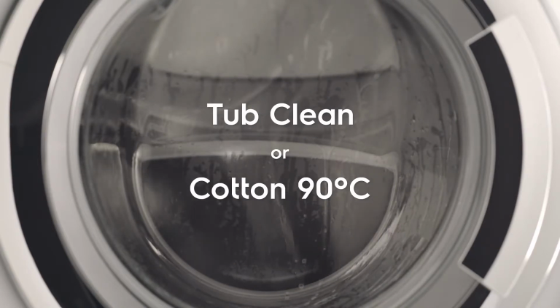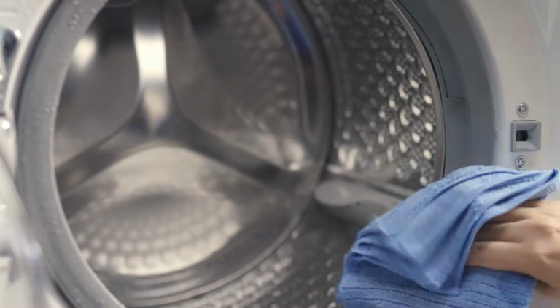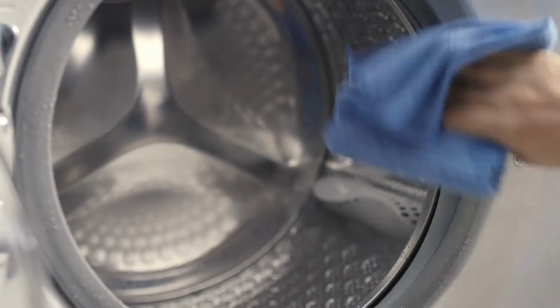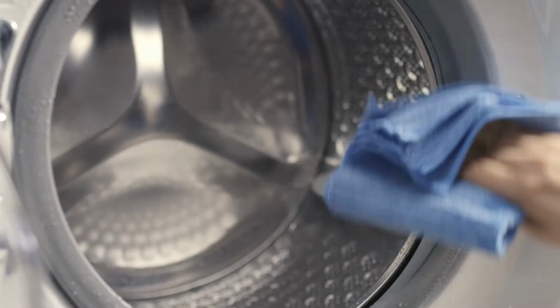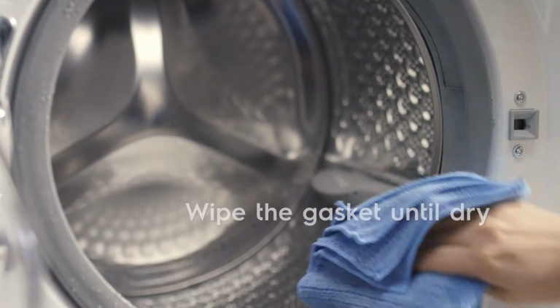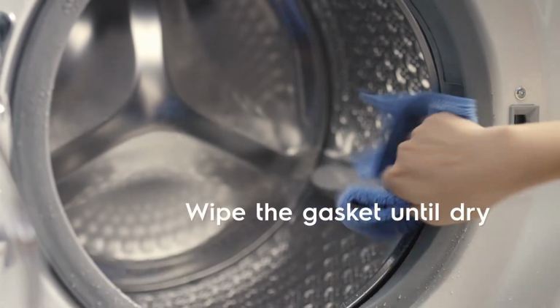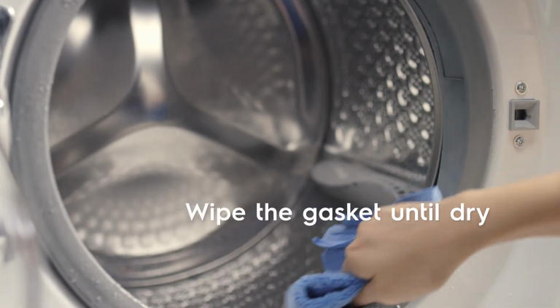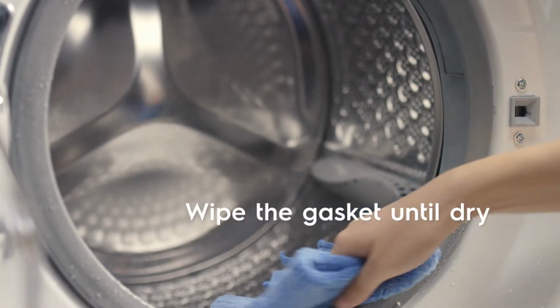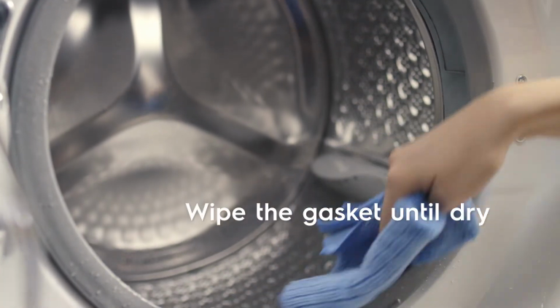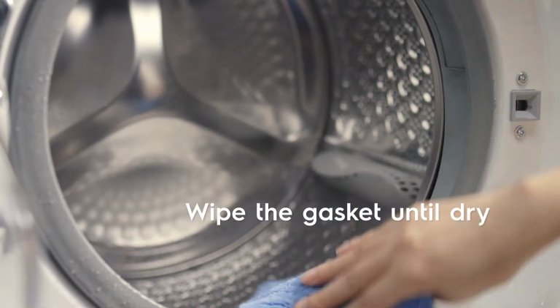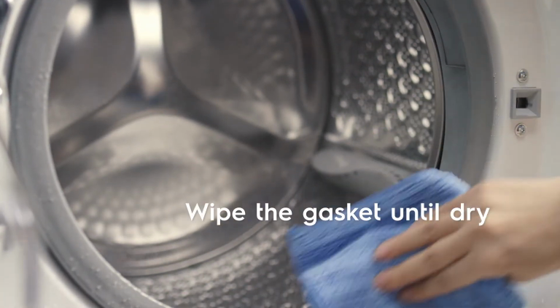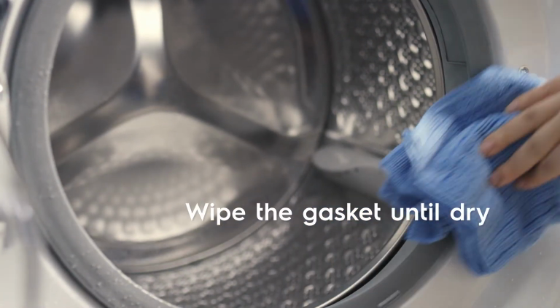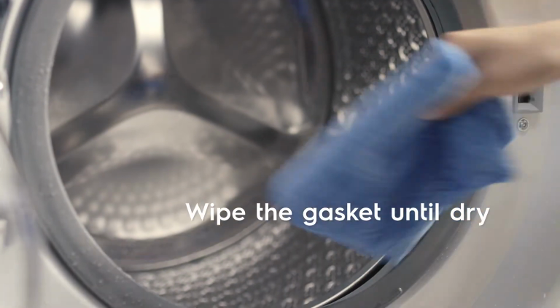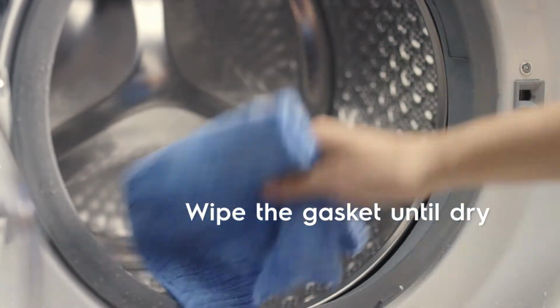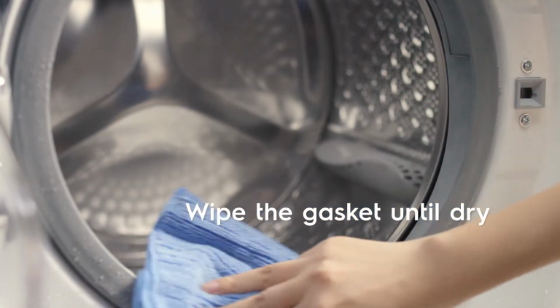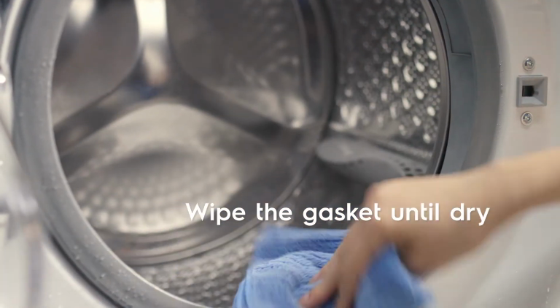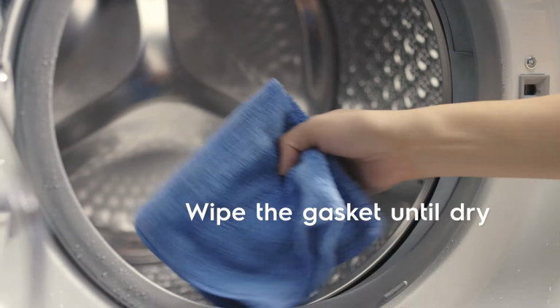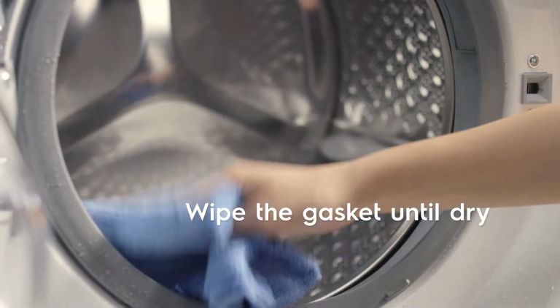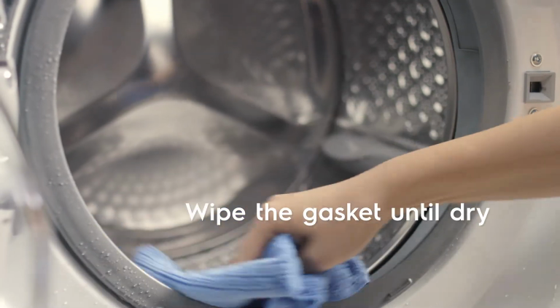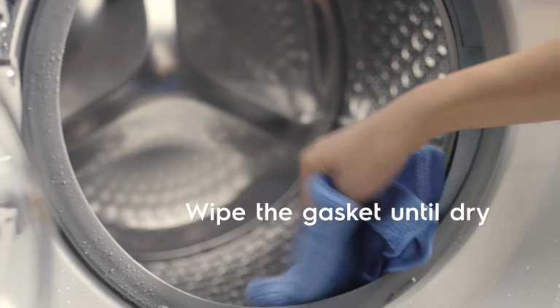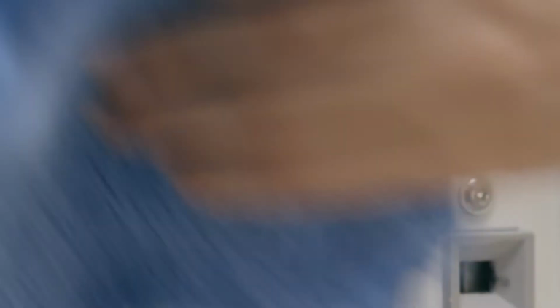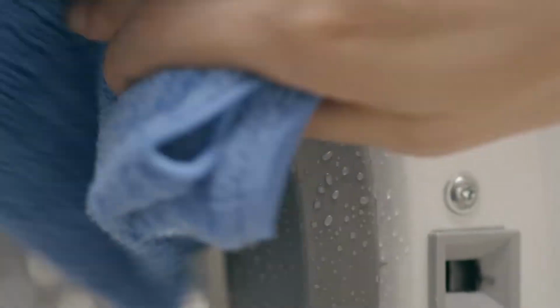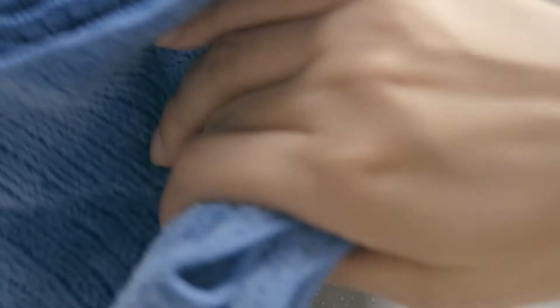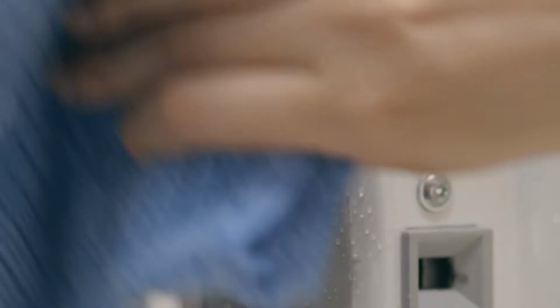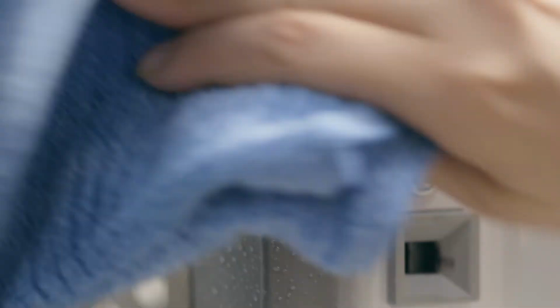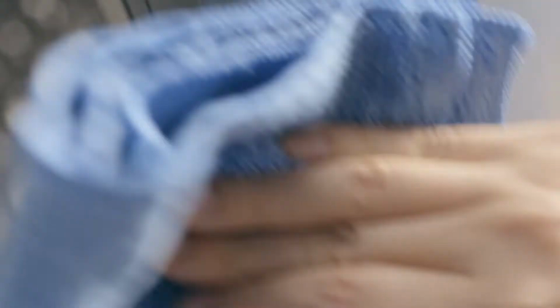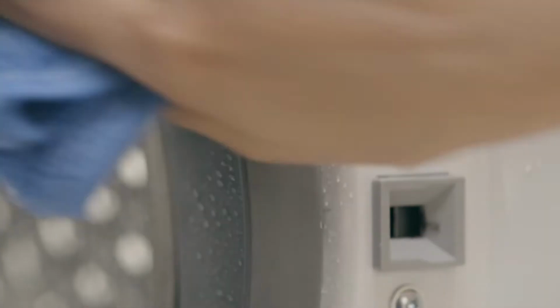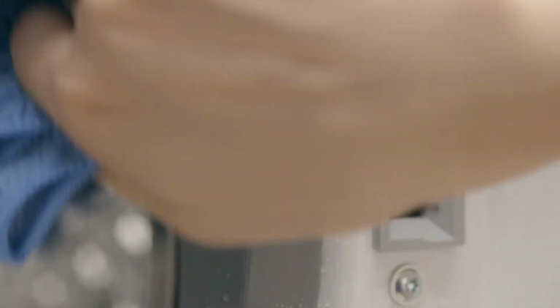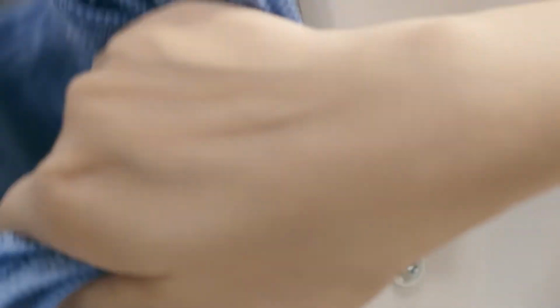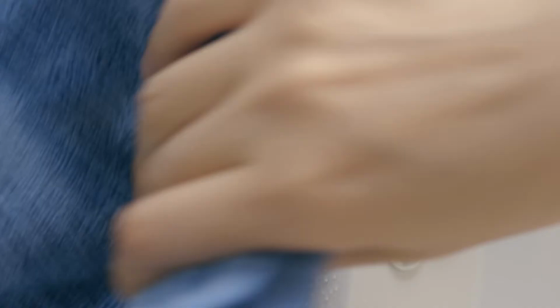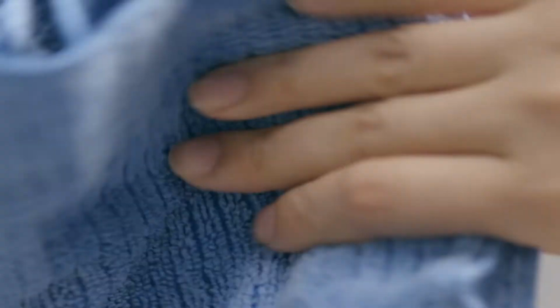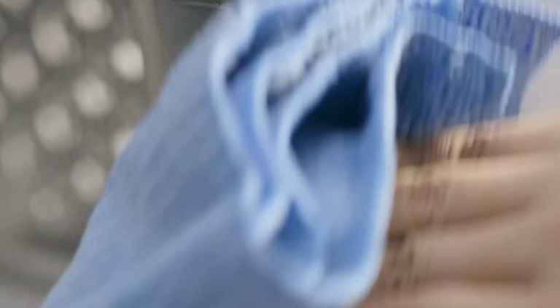Wipe the gasket with a clean cloth until it's dry. Doing this once a week will help prevent any mold buildup.